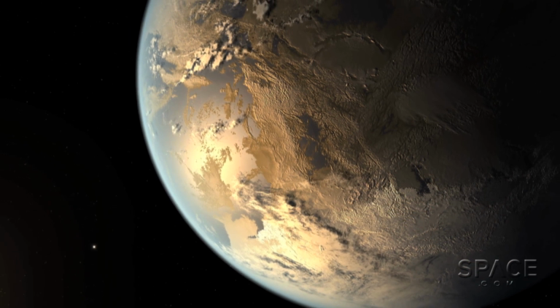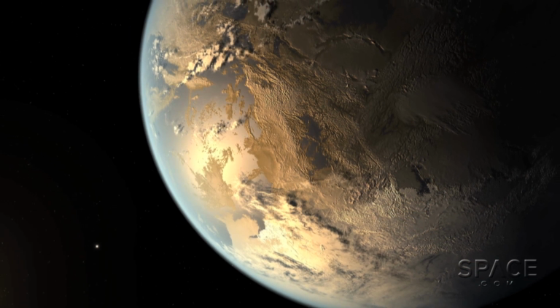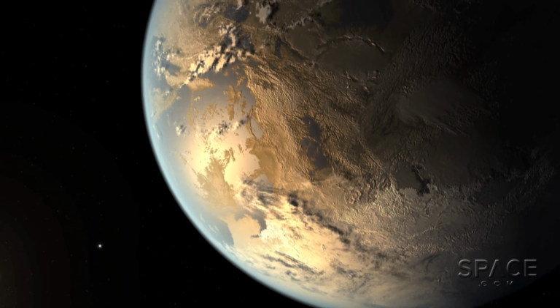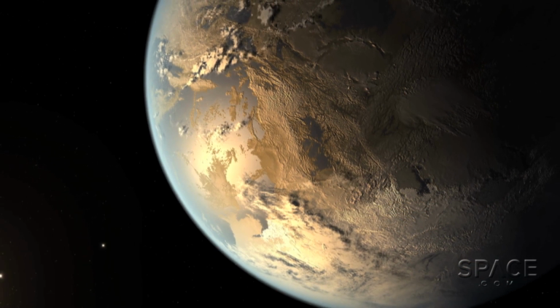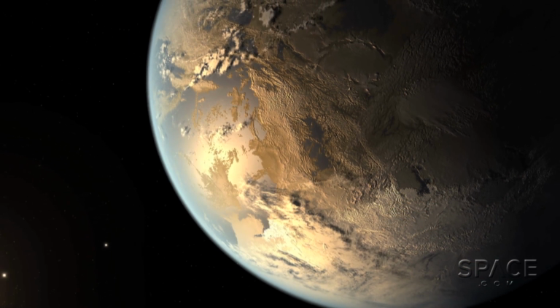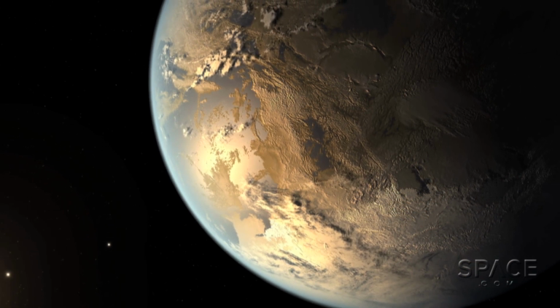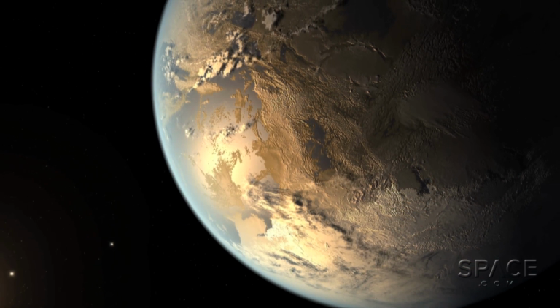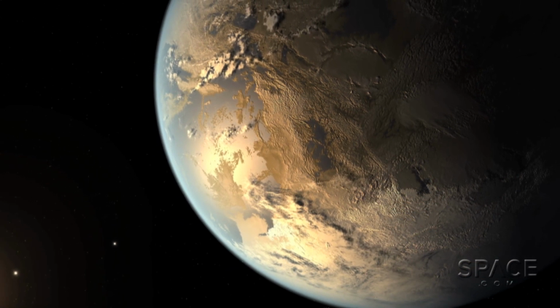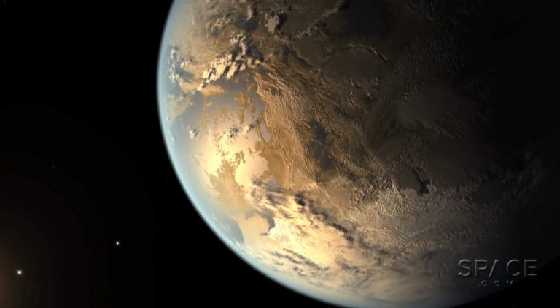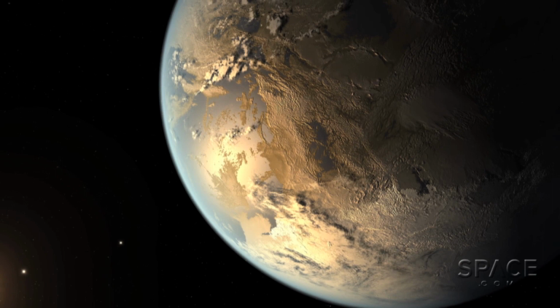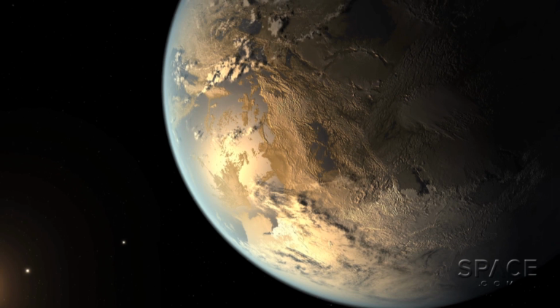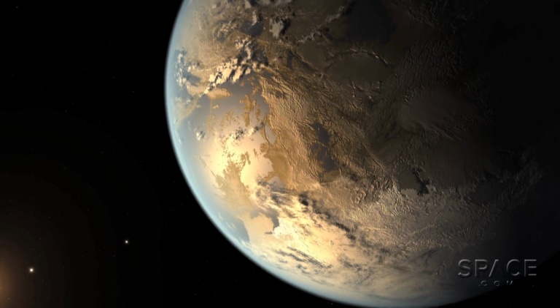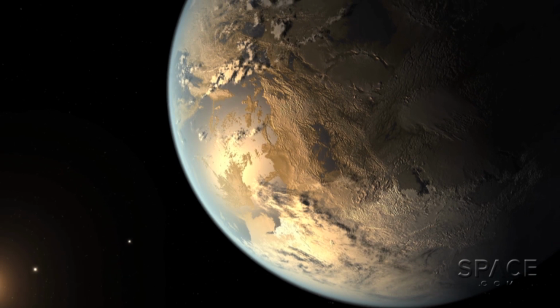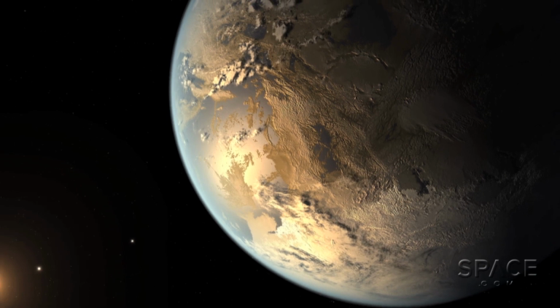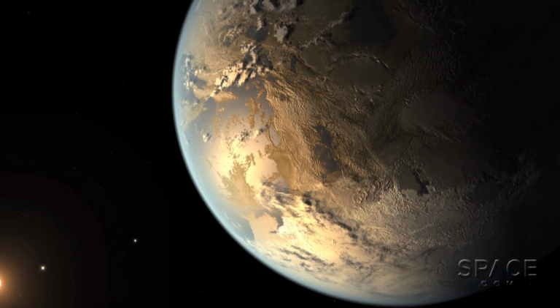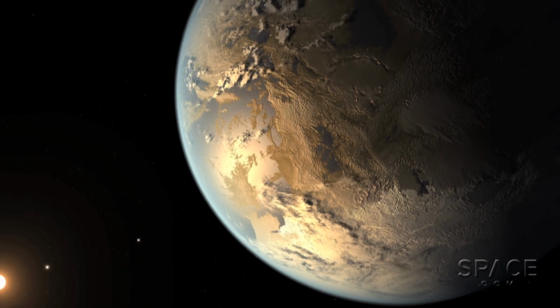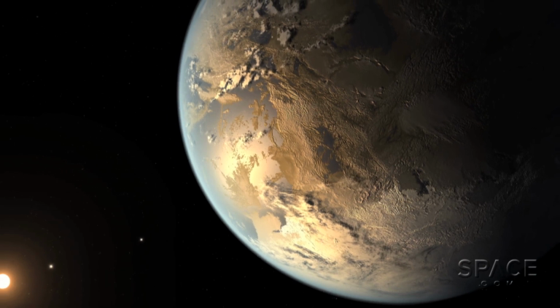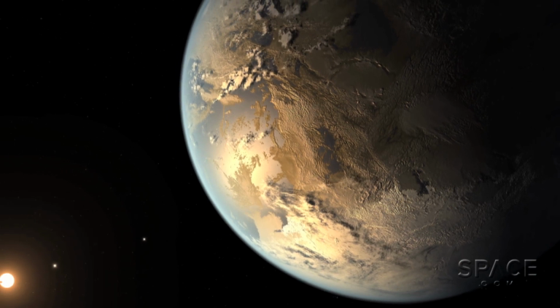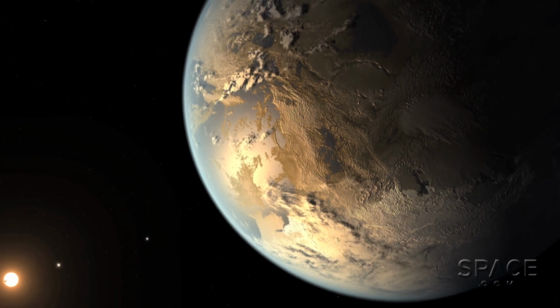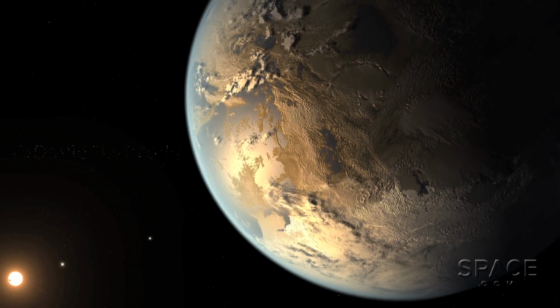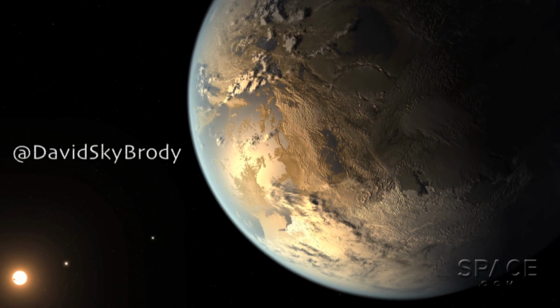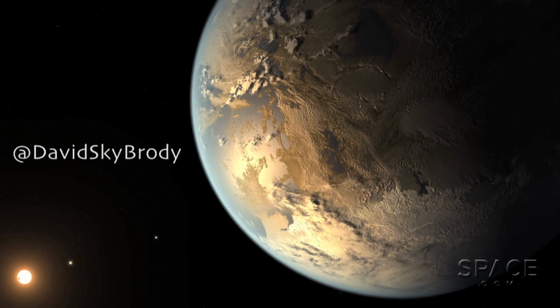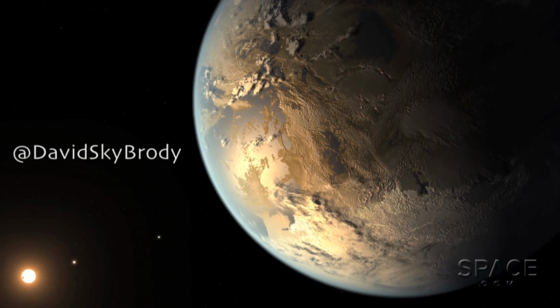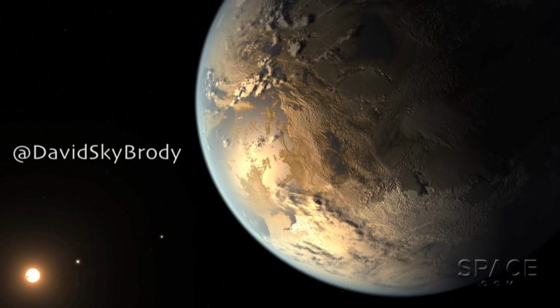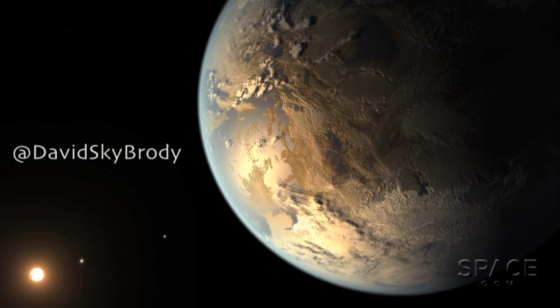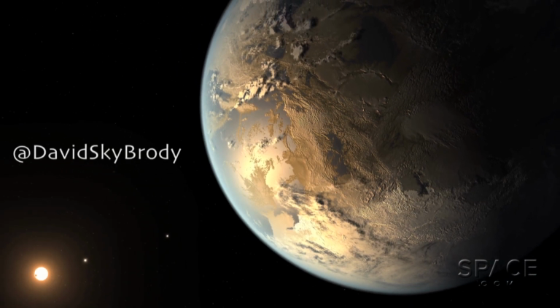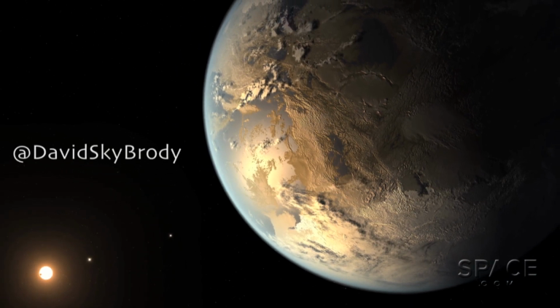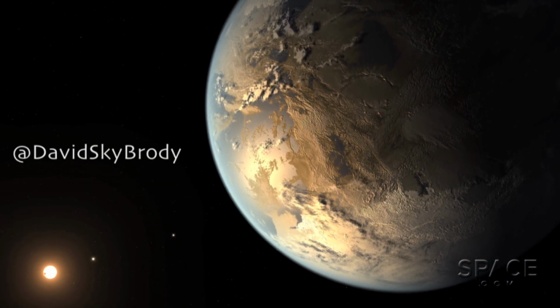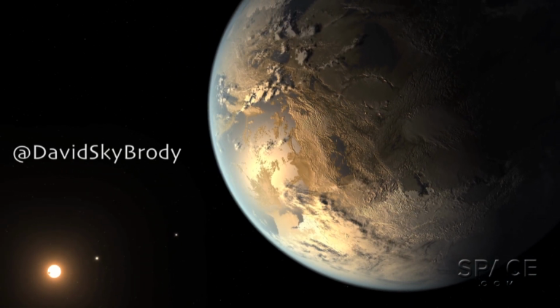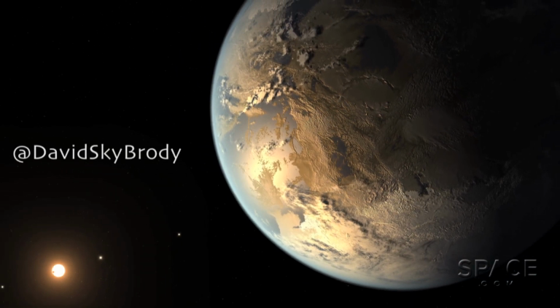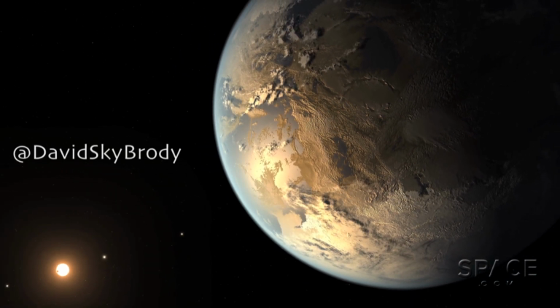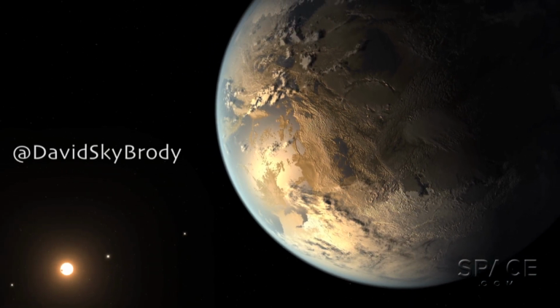For Space.com, I'm Dave Brody. And if you have a question about all this, tweet me at DavidSkyBrody.